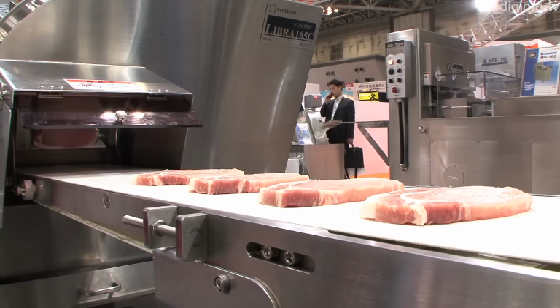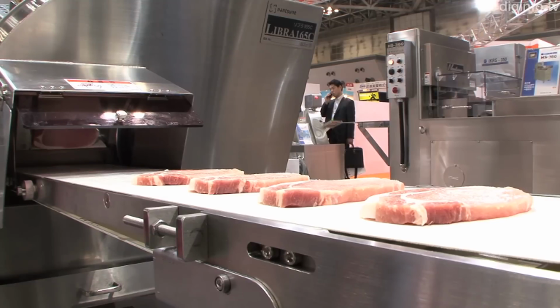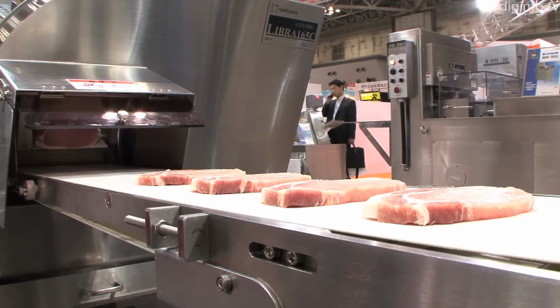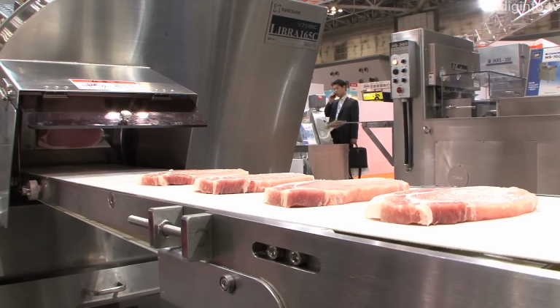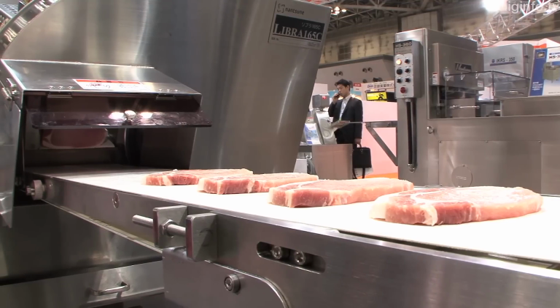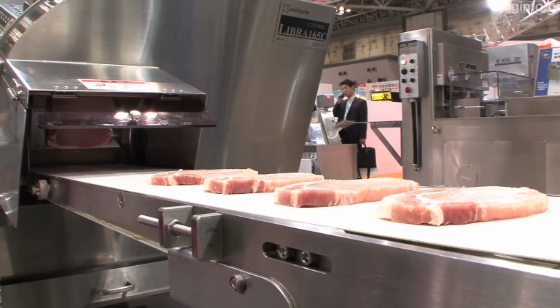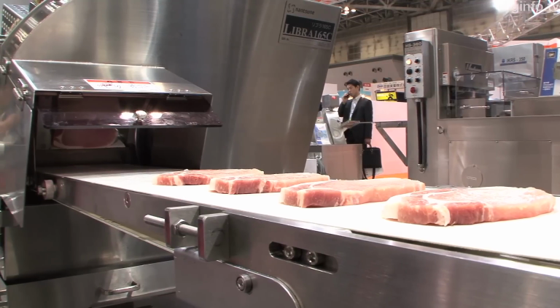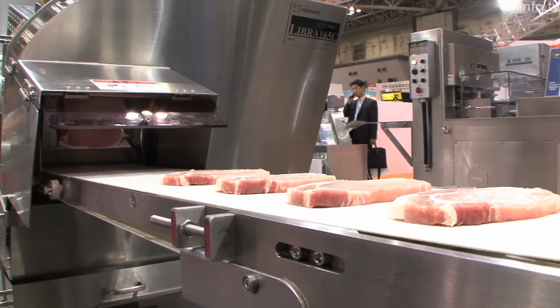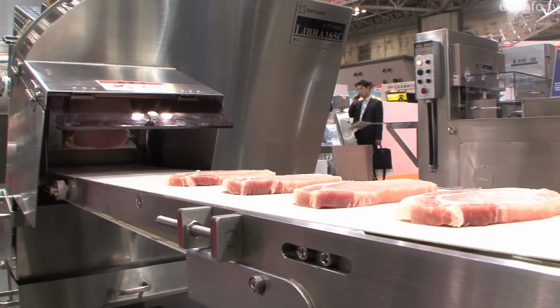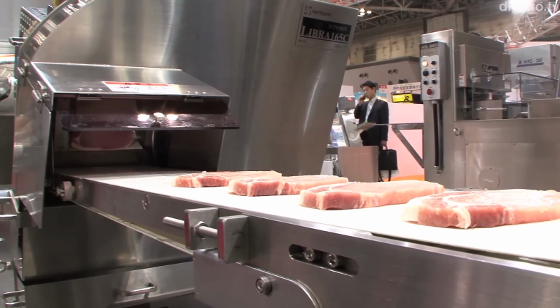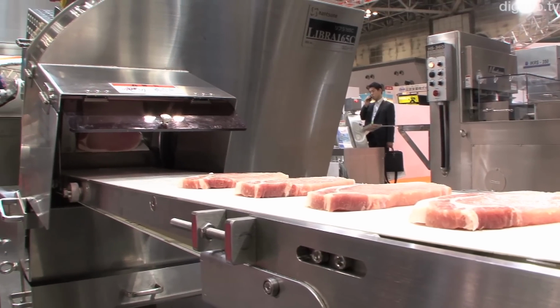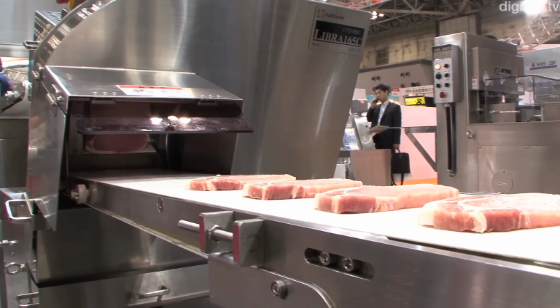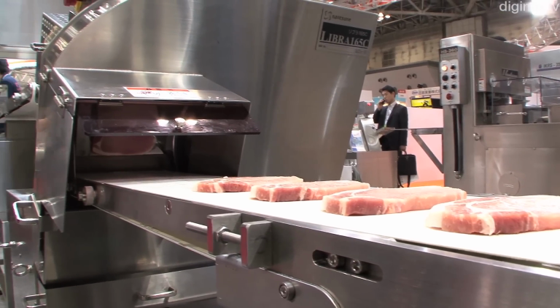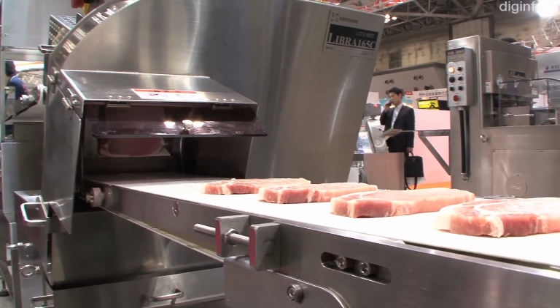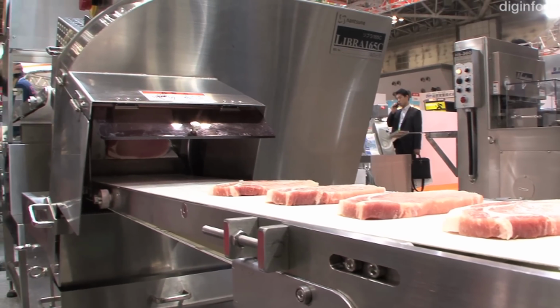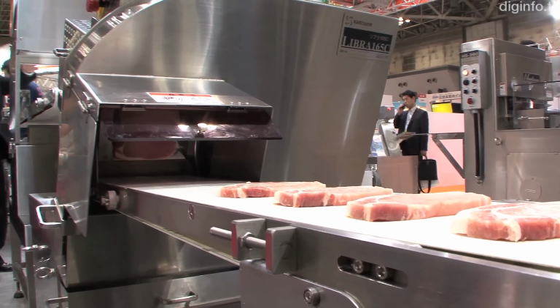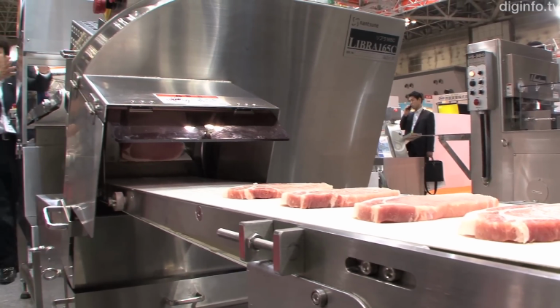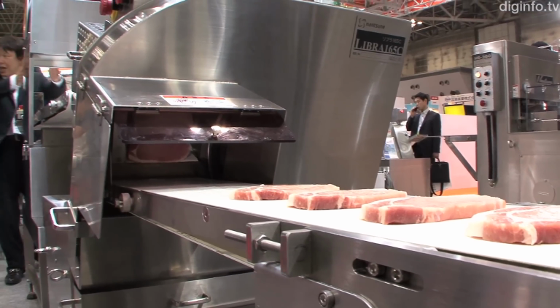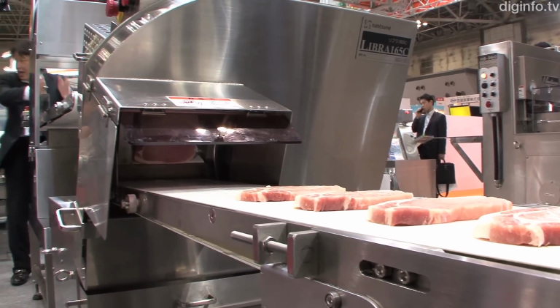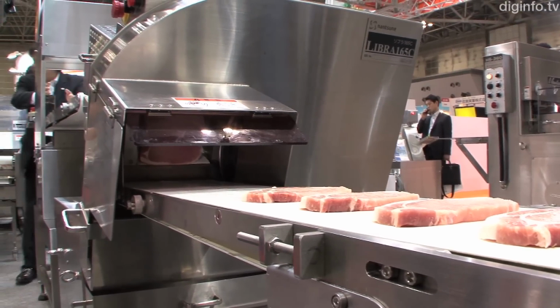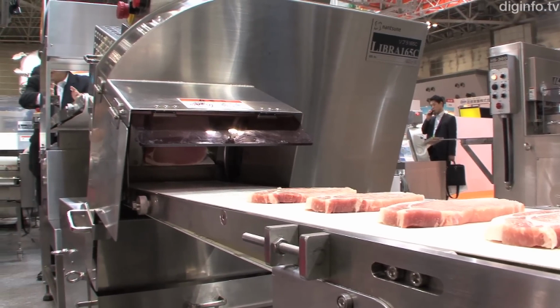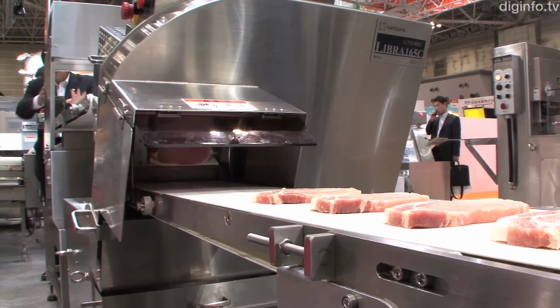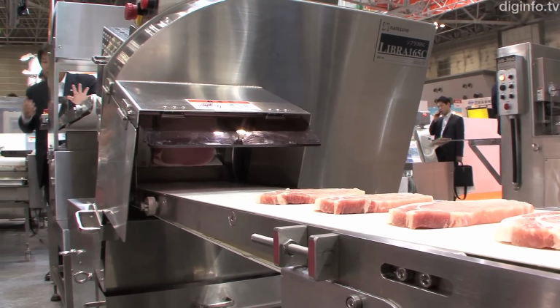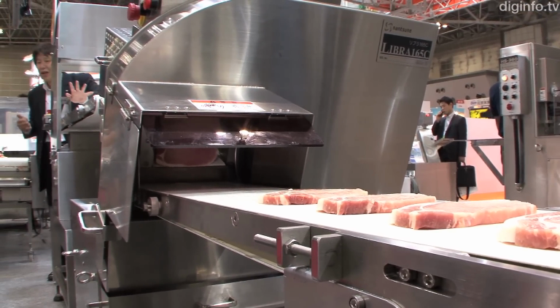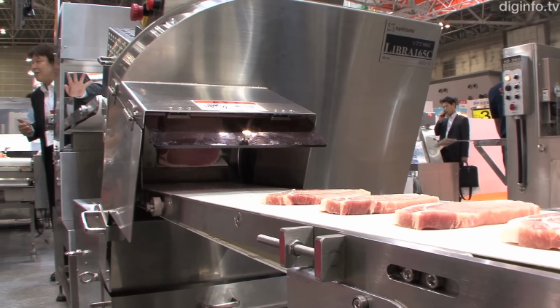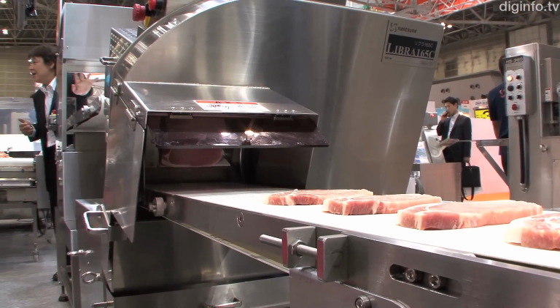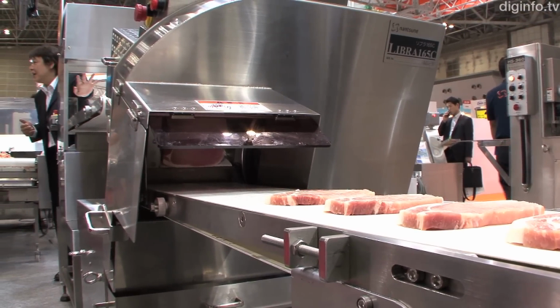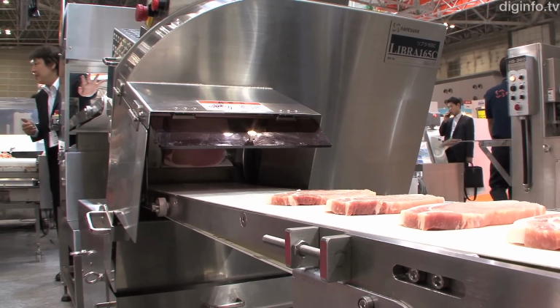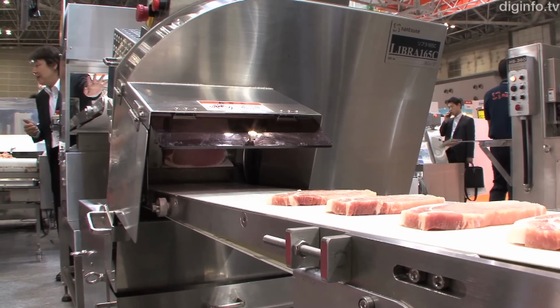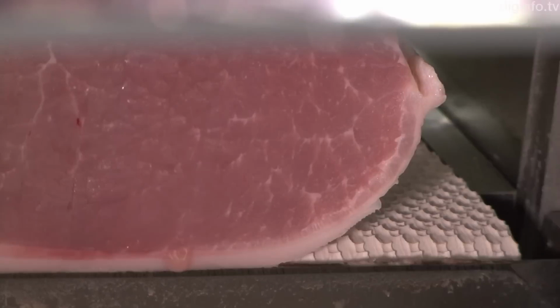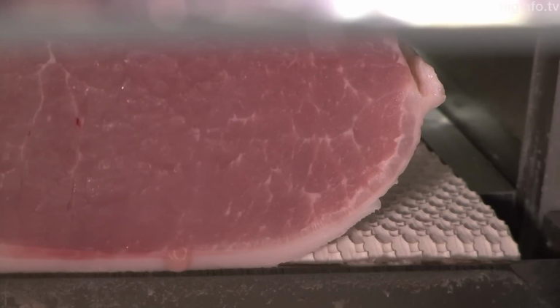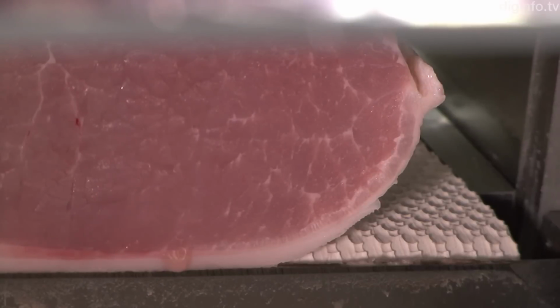This slicer will be released in late June. It will be priced at around $160,000 US.